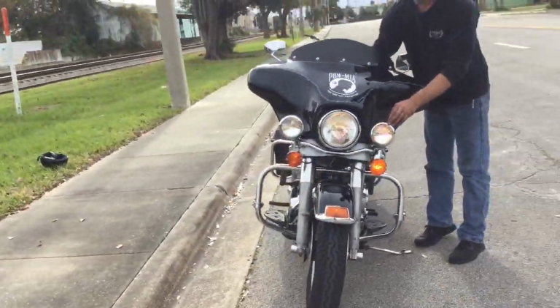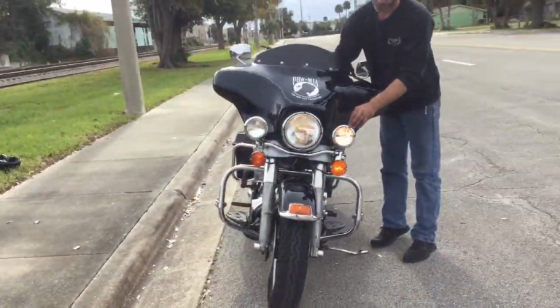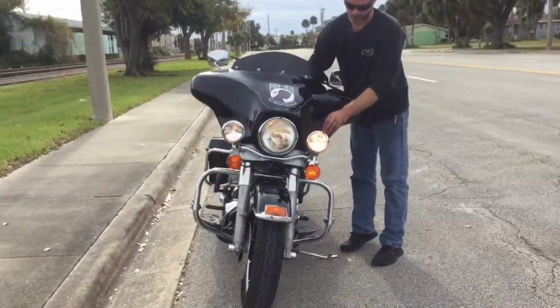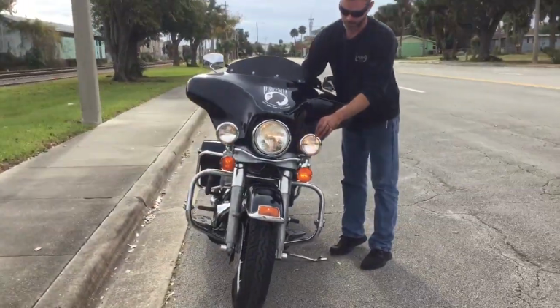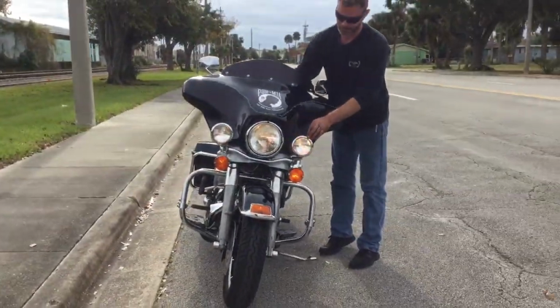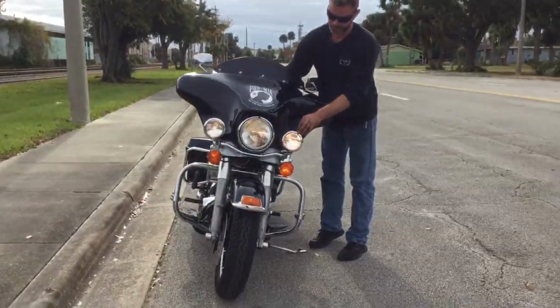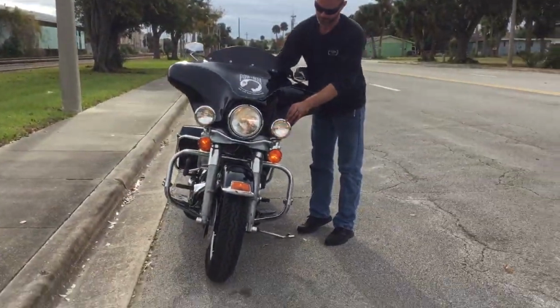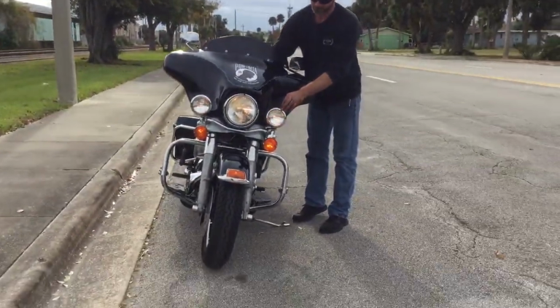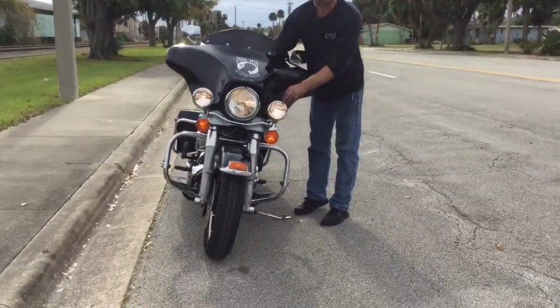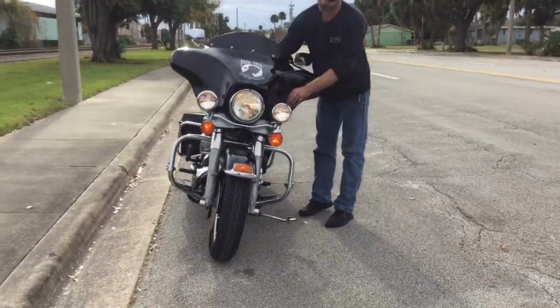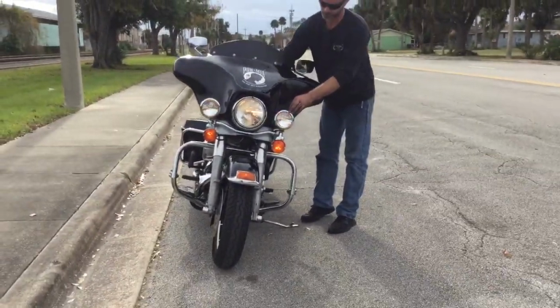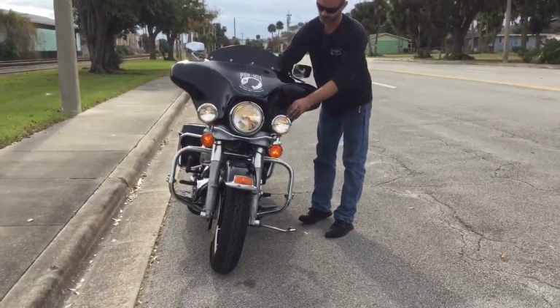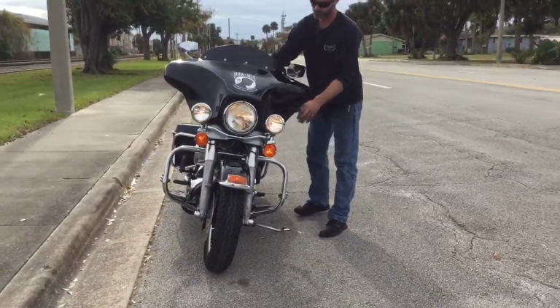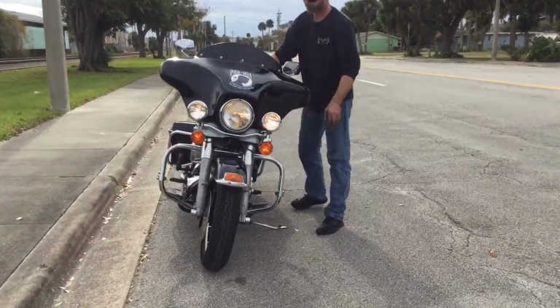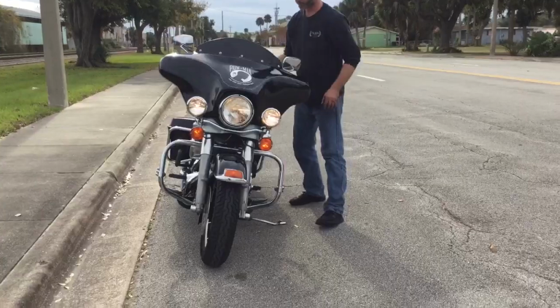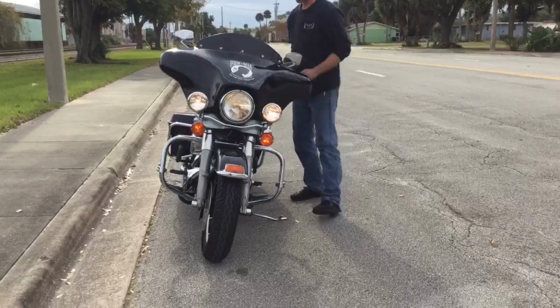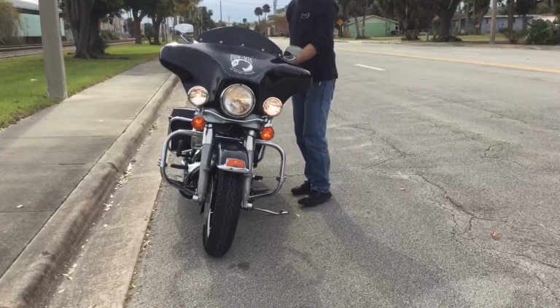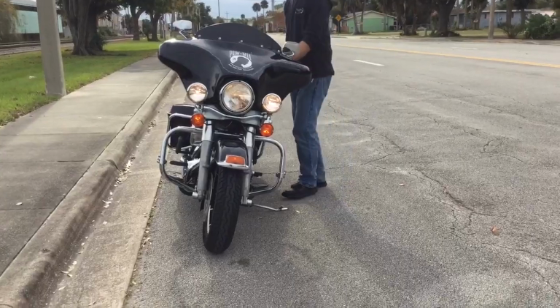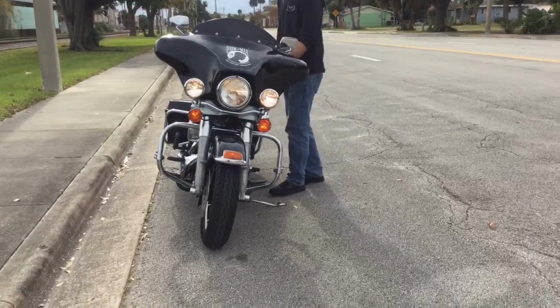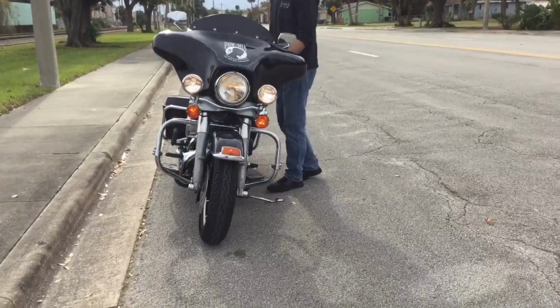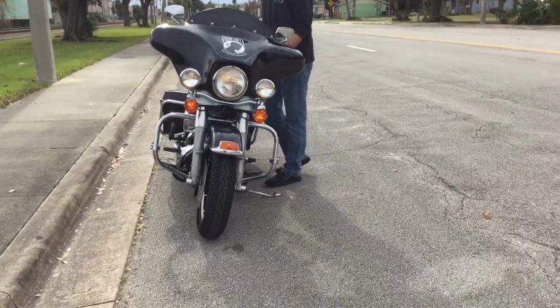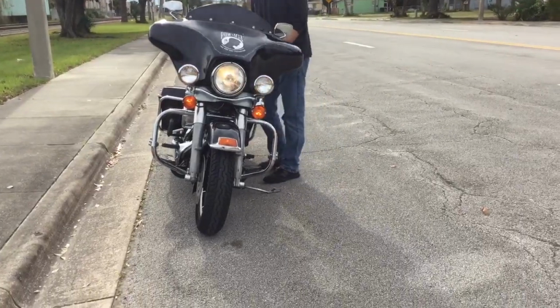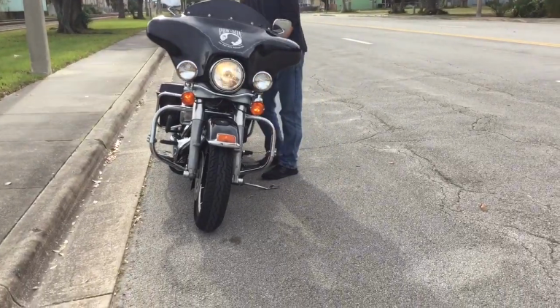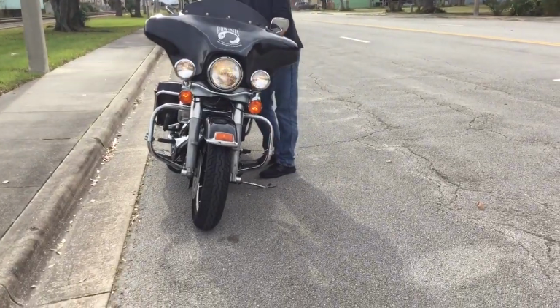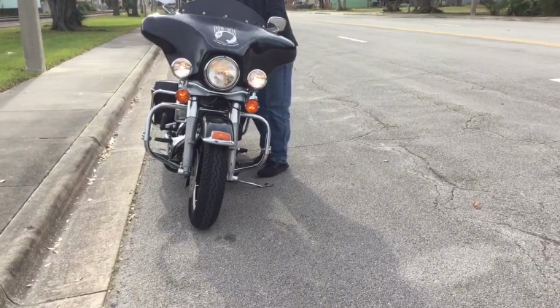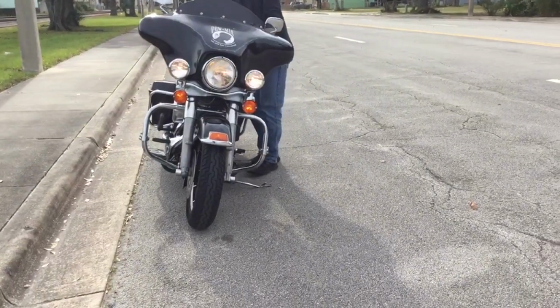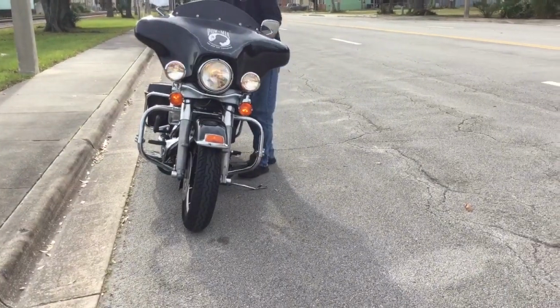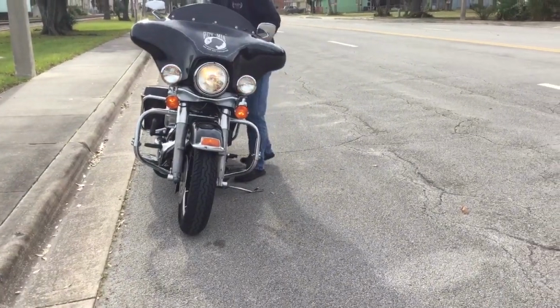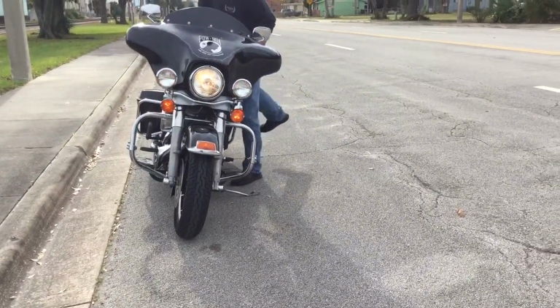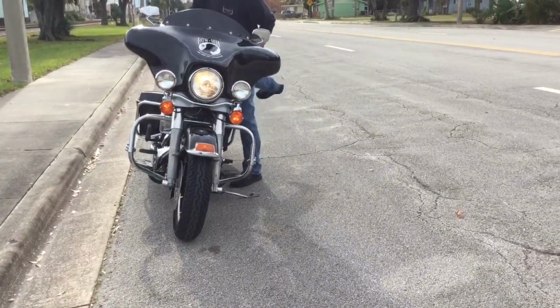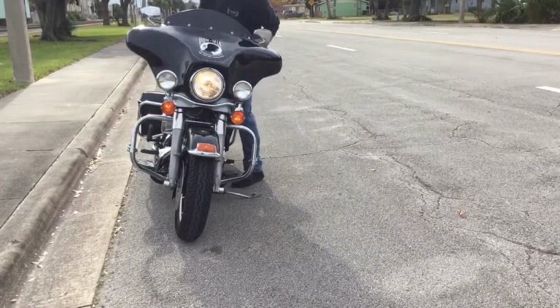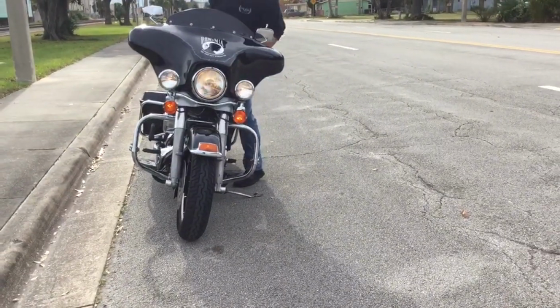Footlights. Headlight high, low, high, low.